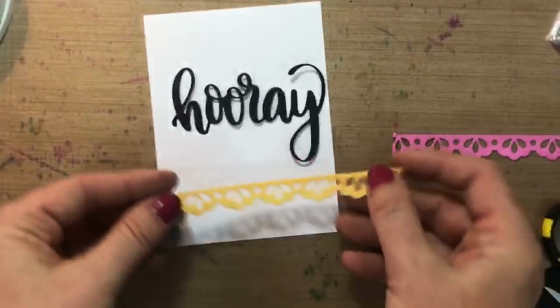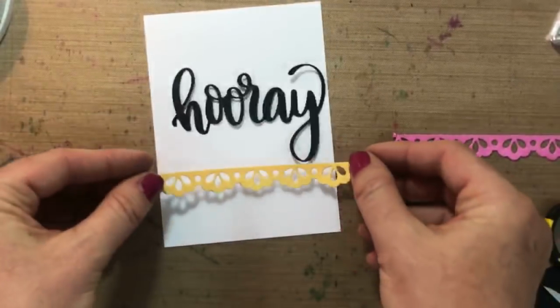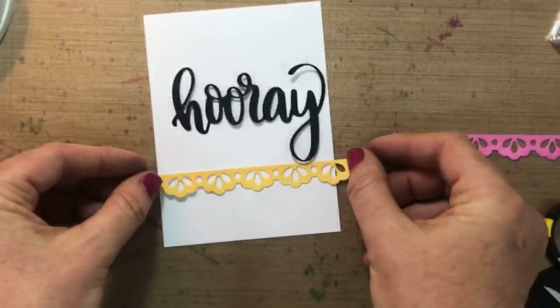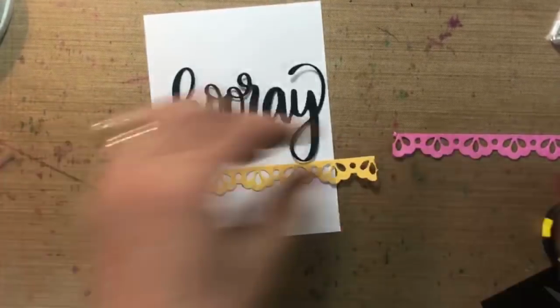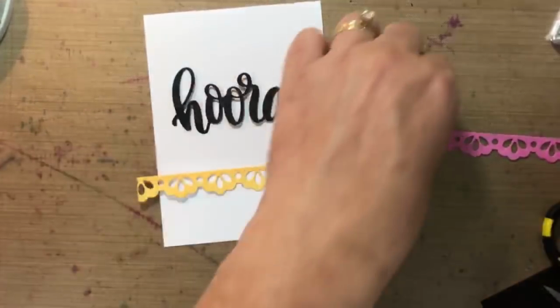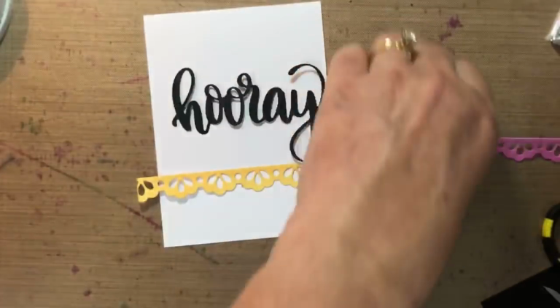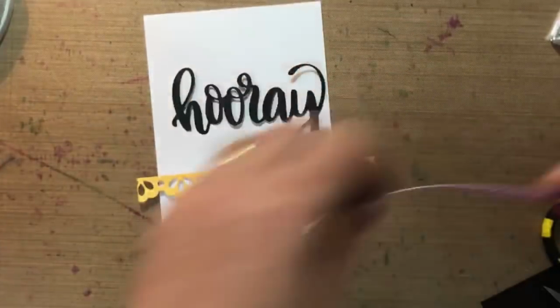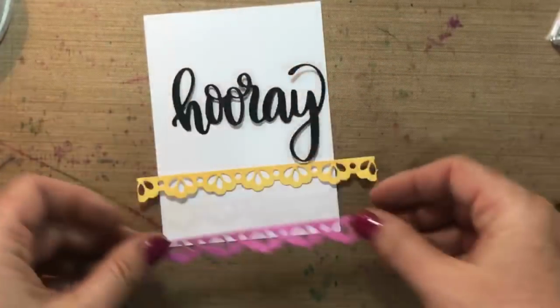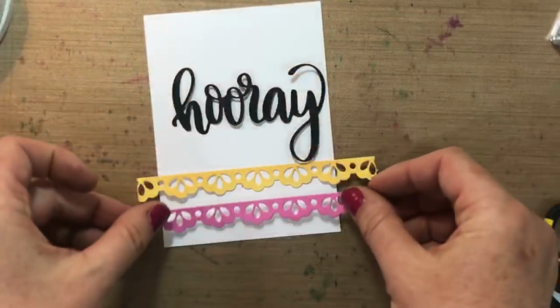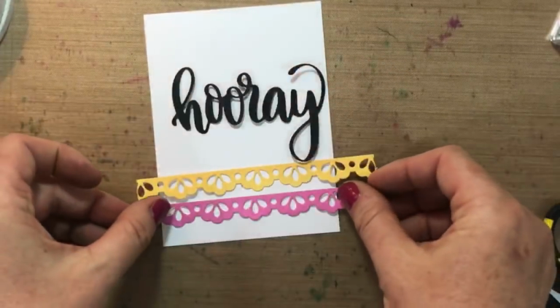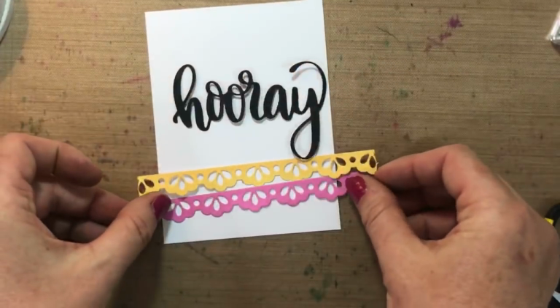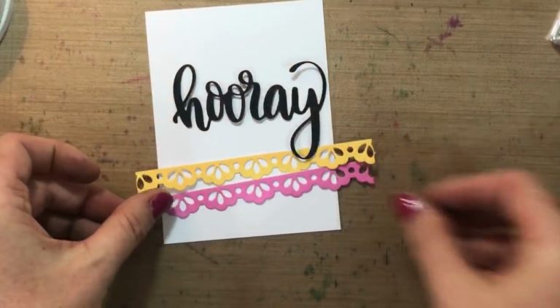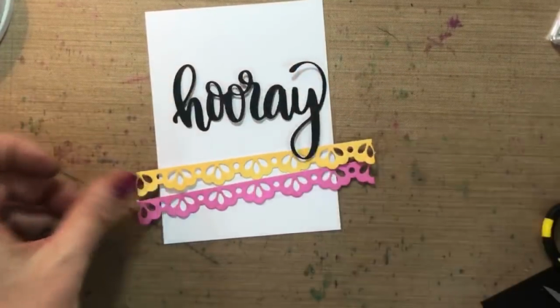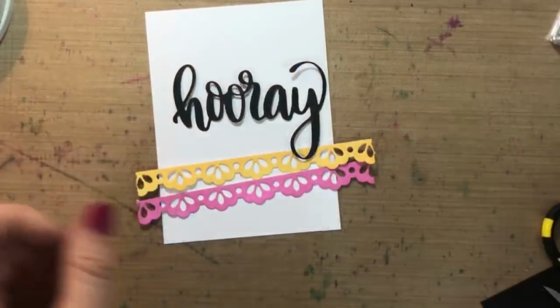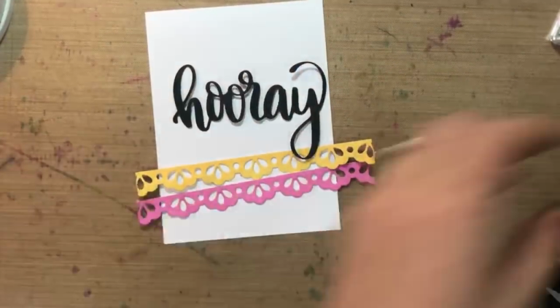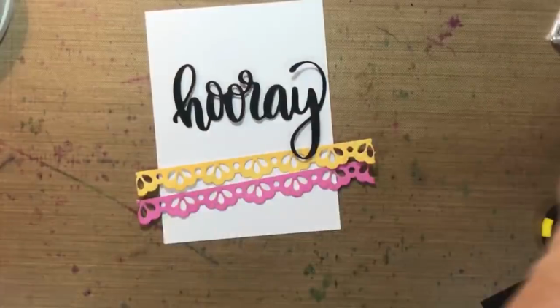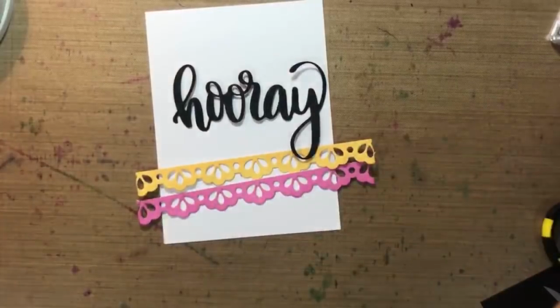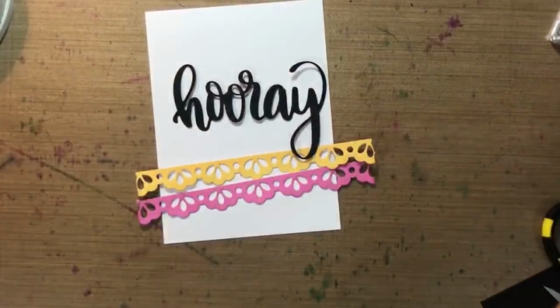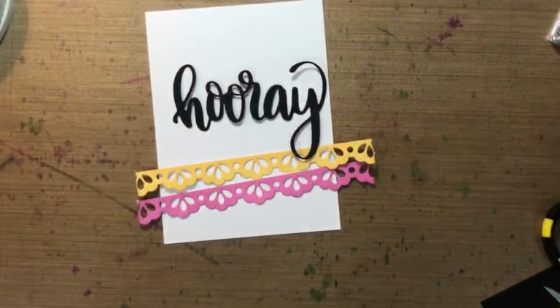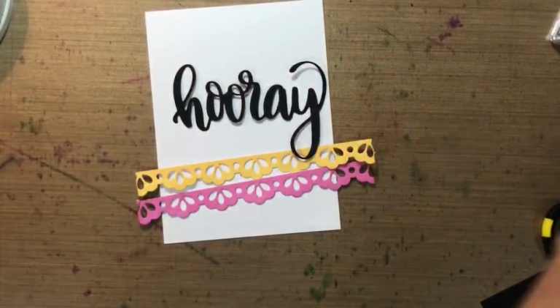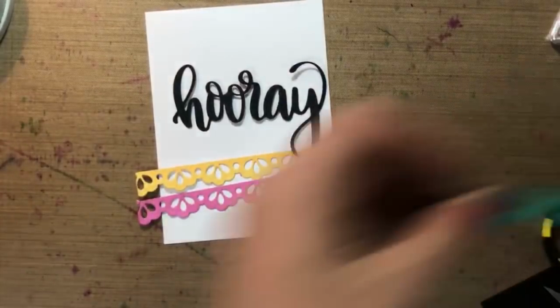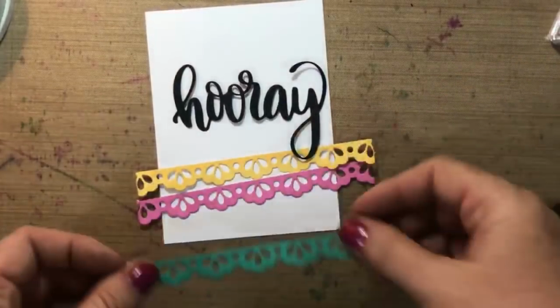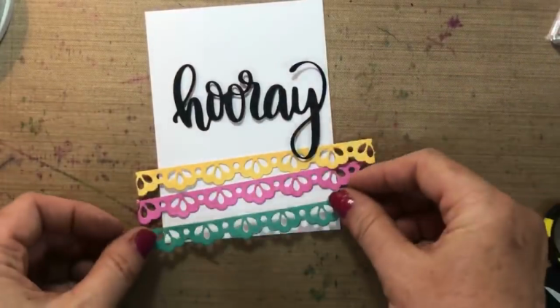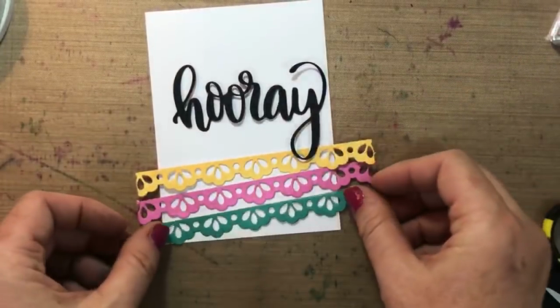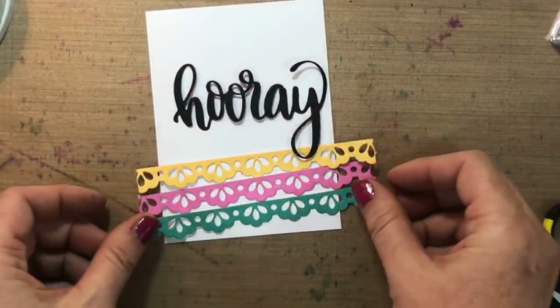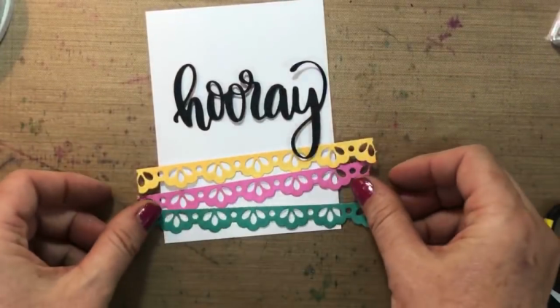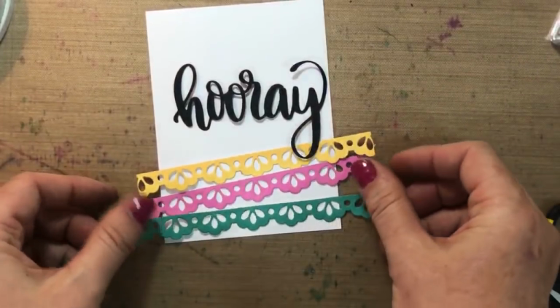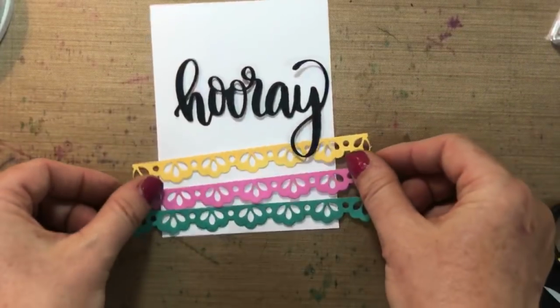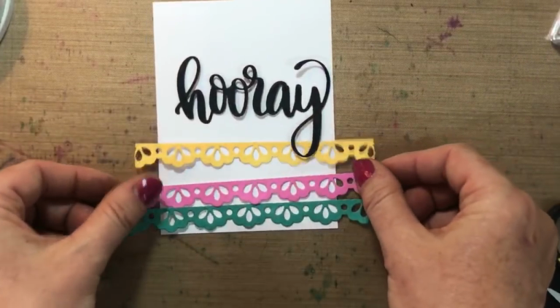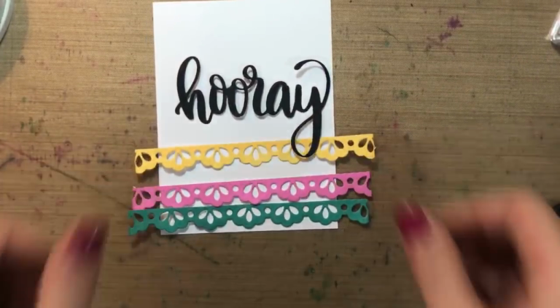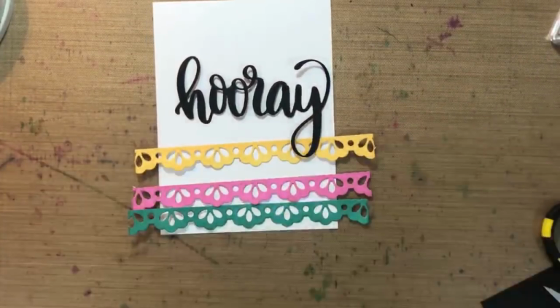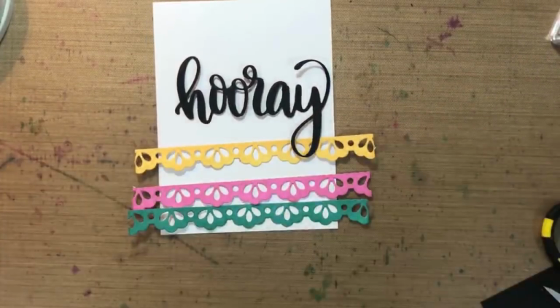I have previously cut these out, and I can stack them like that or stack them on top of each other.